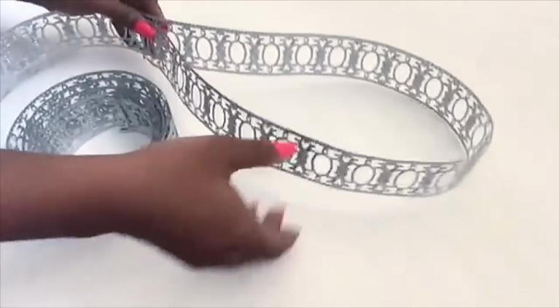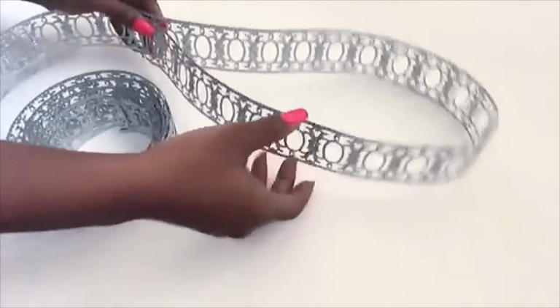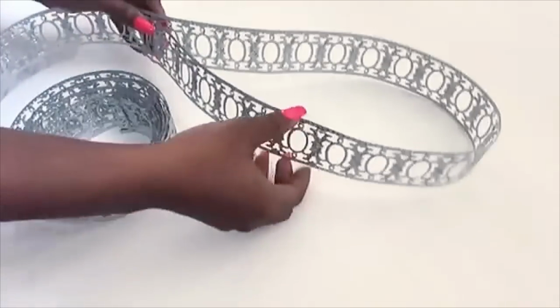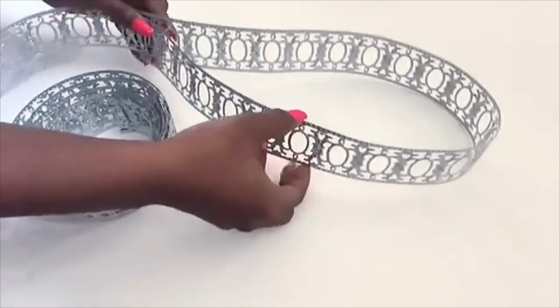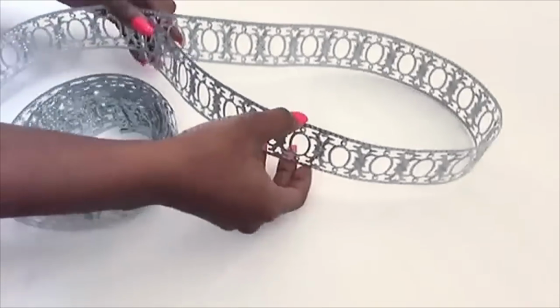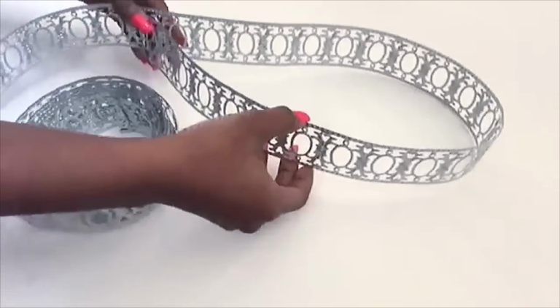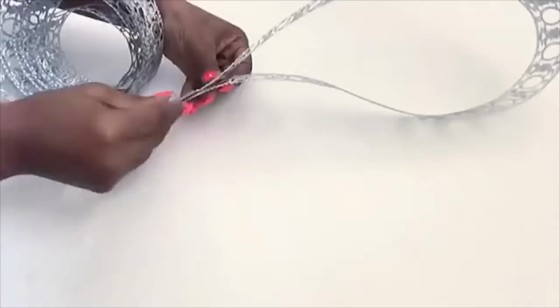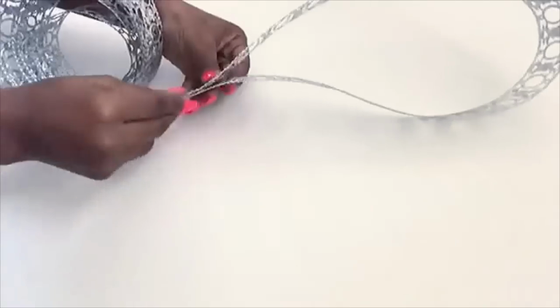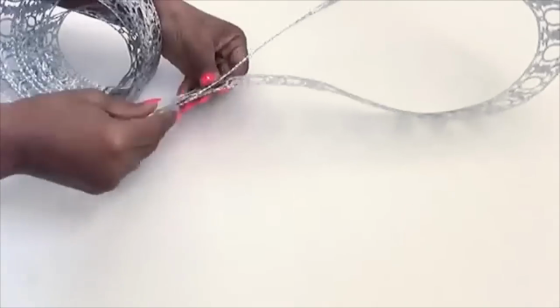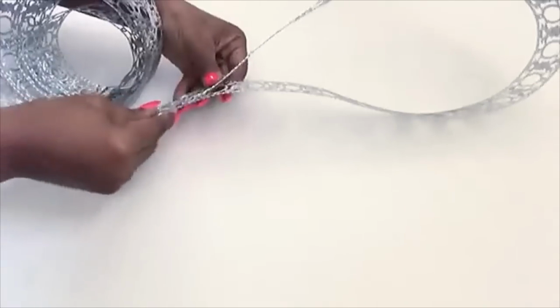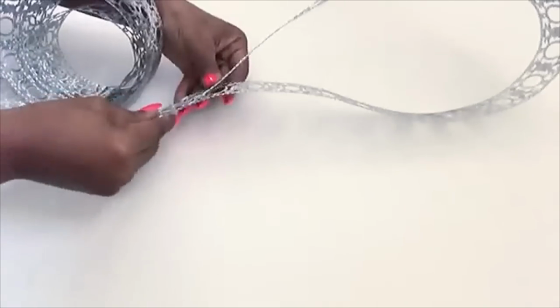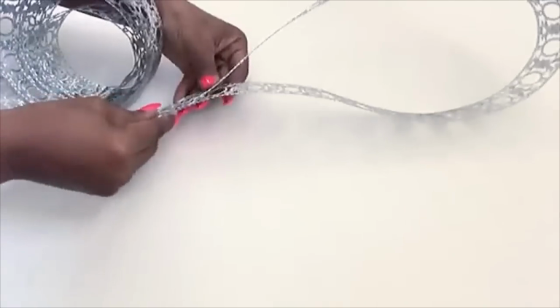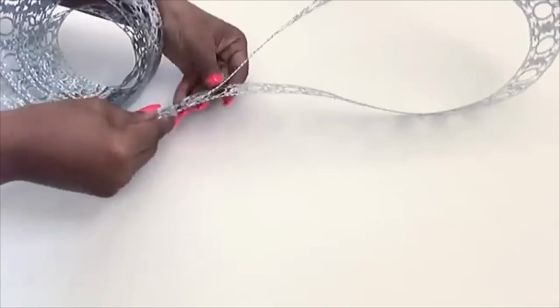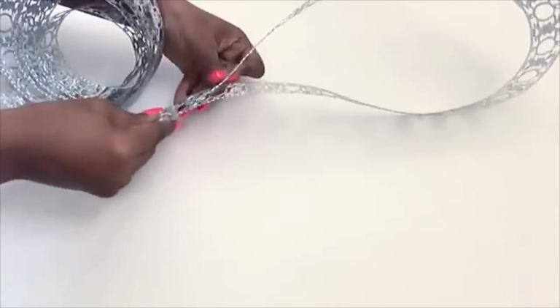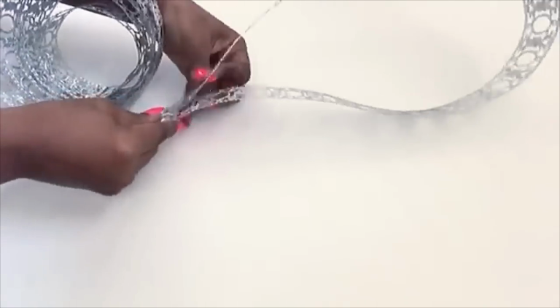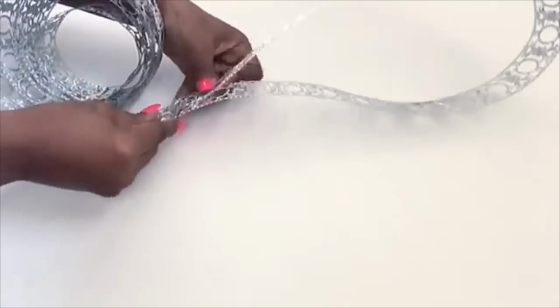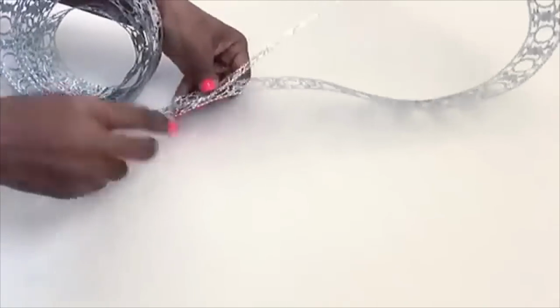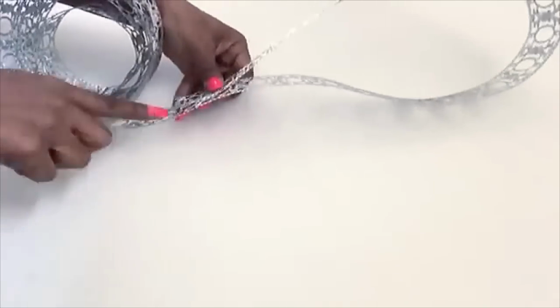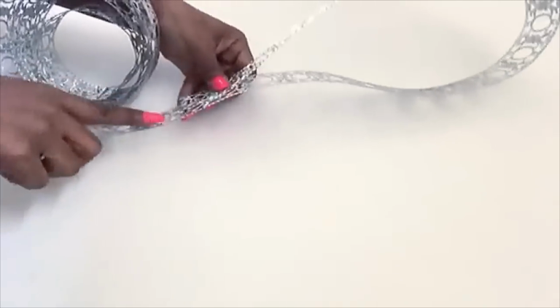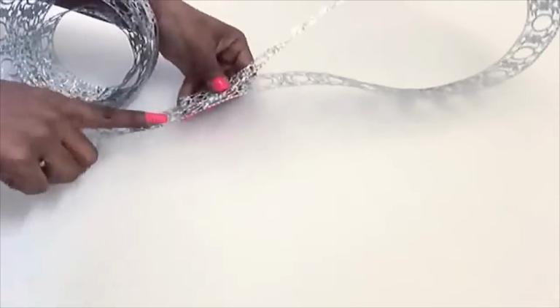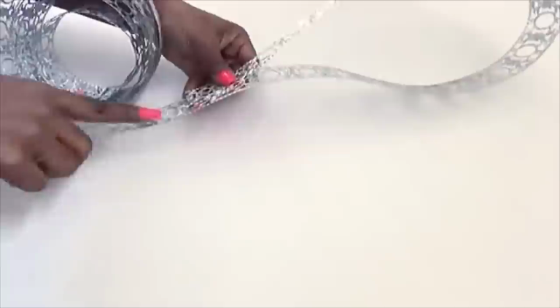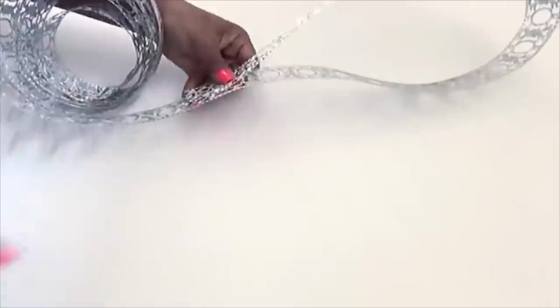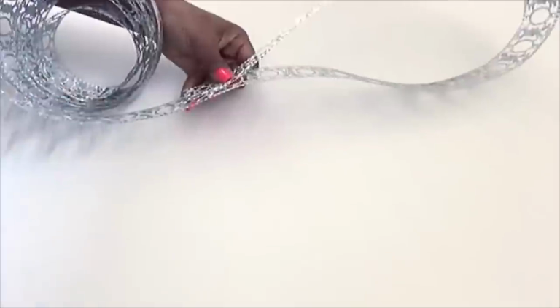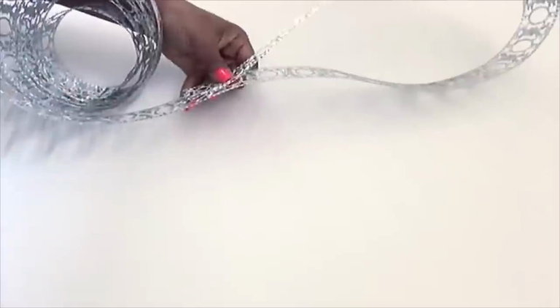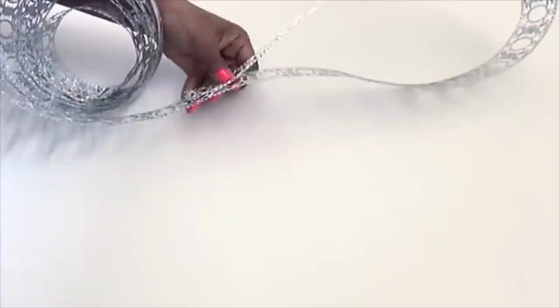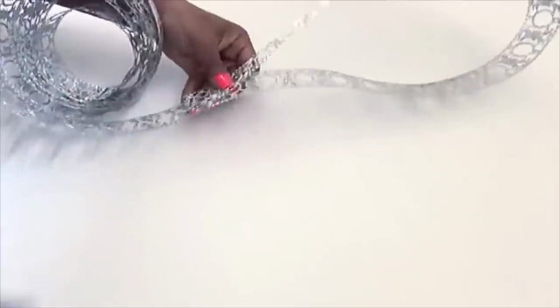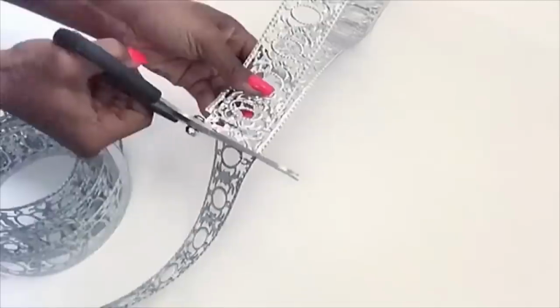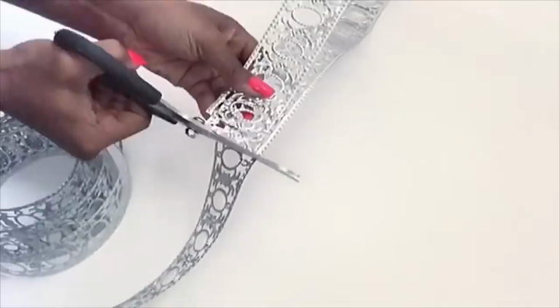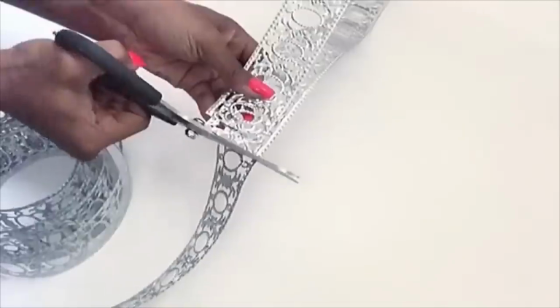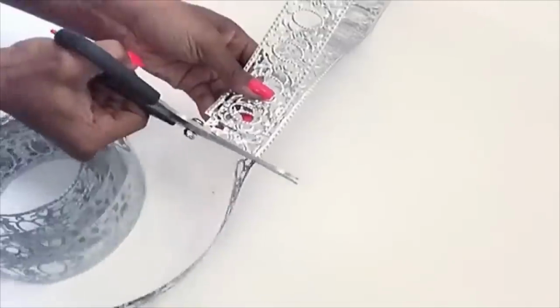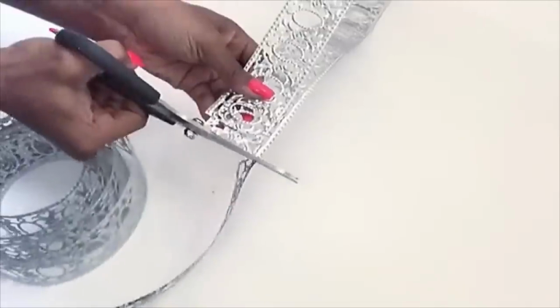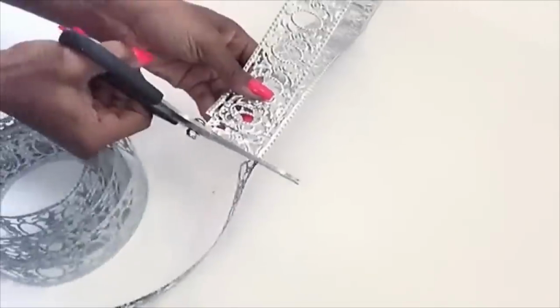I'm cutting it to the length that I'll be needing for the vase, and I'll be using a pair of scissors for that.